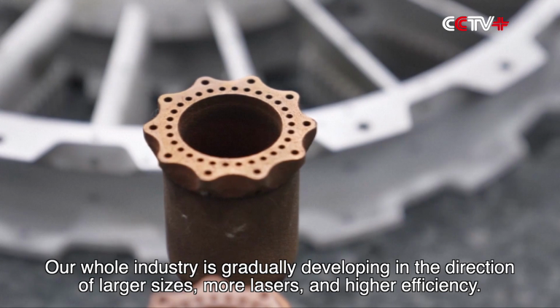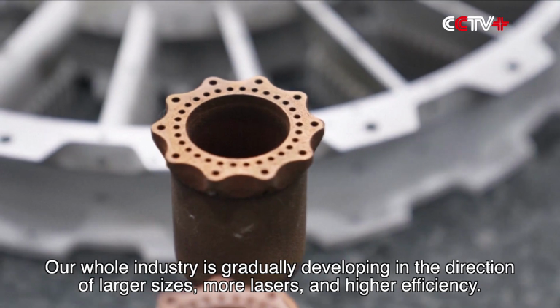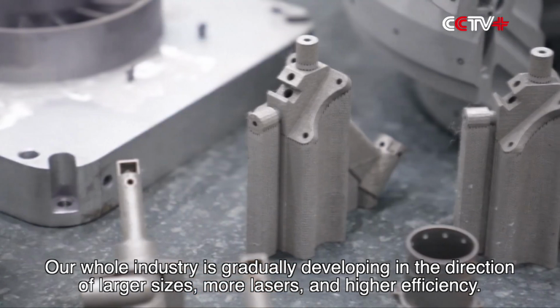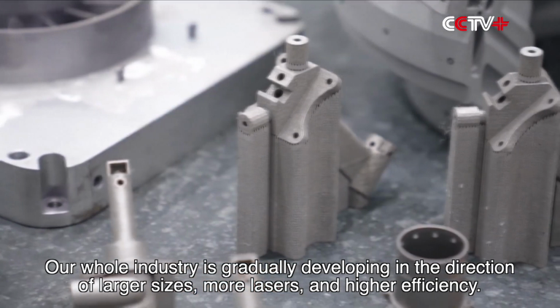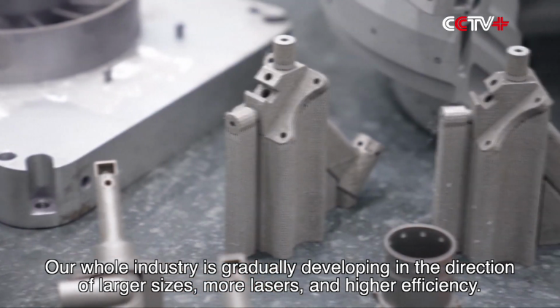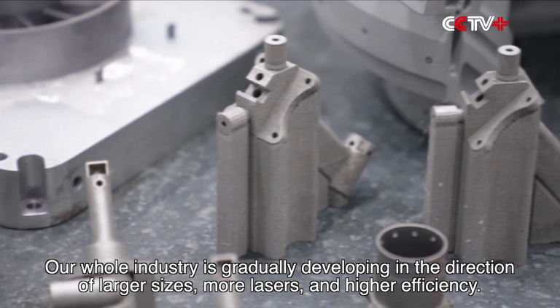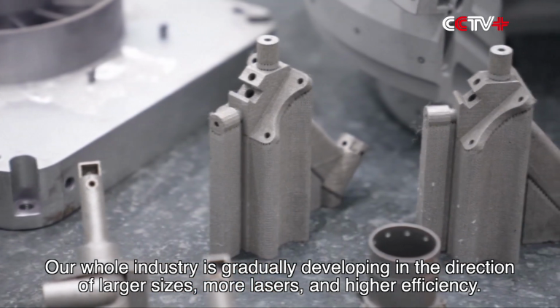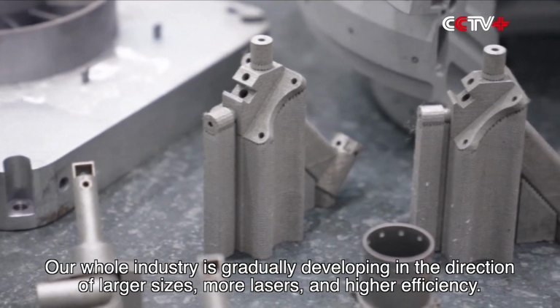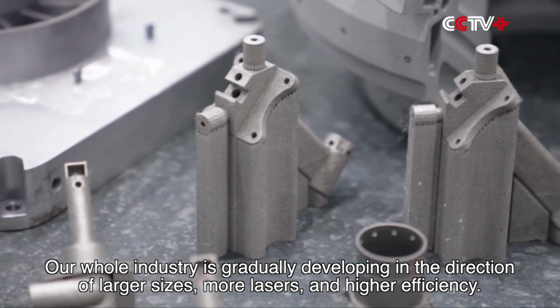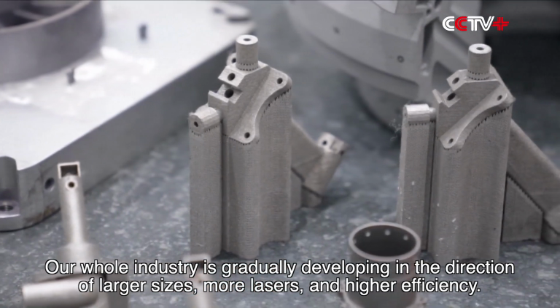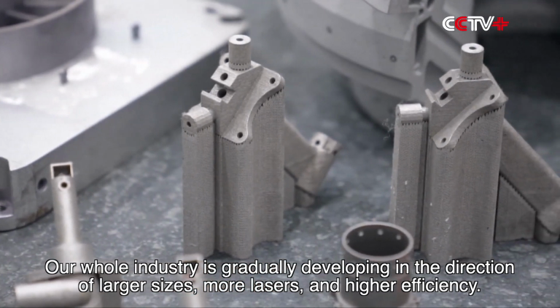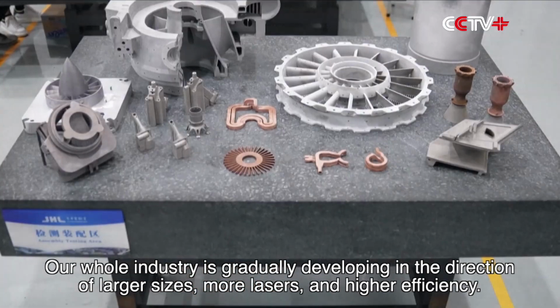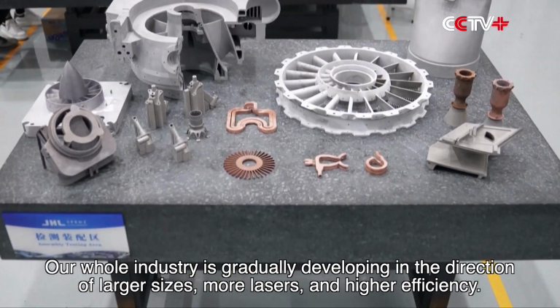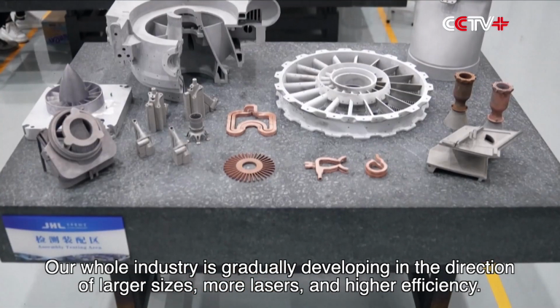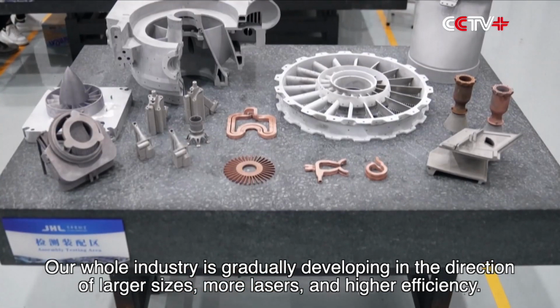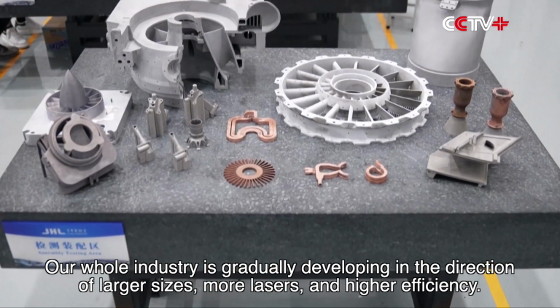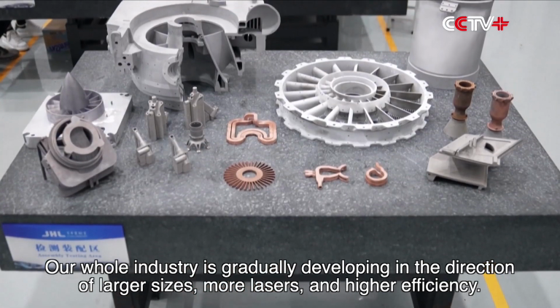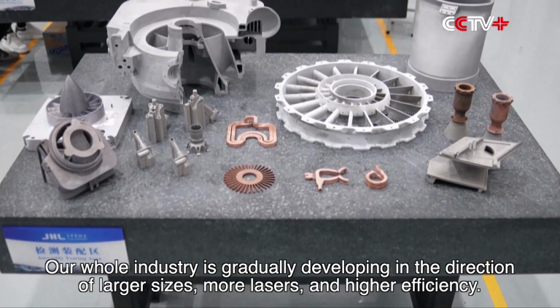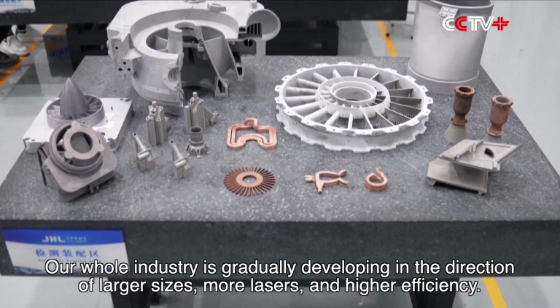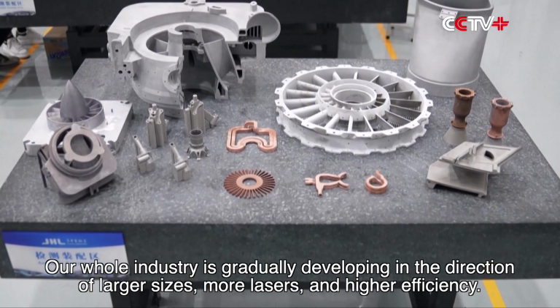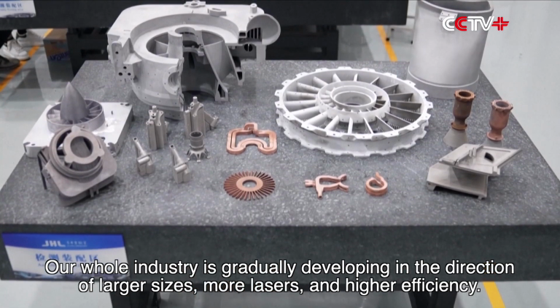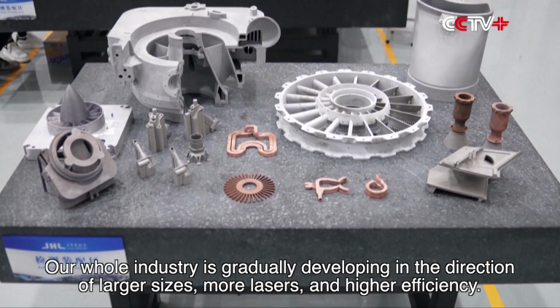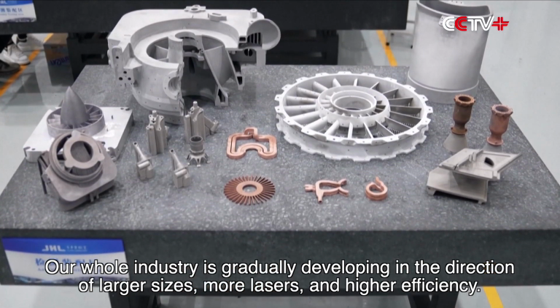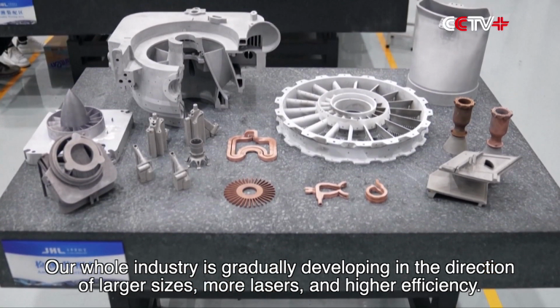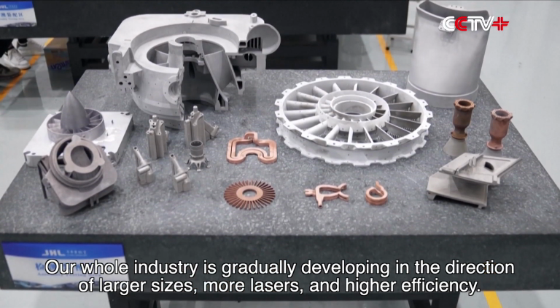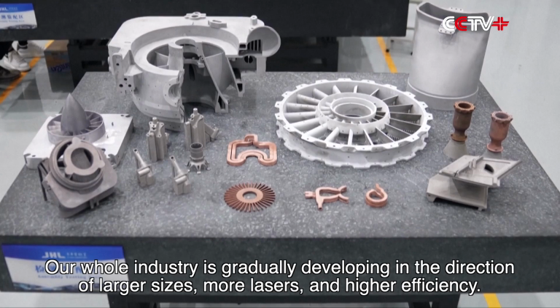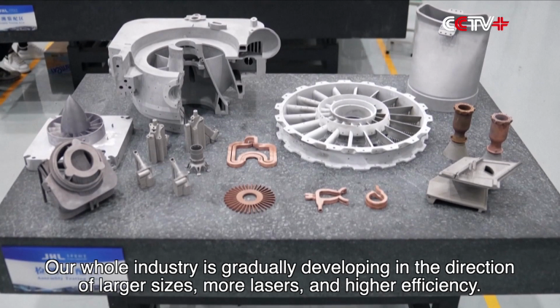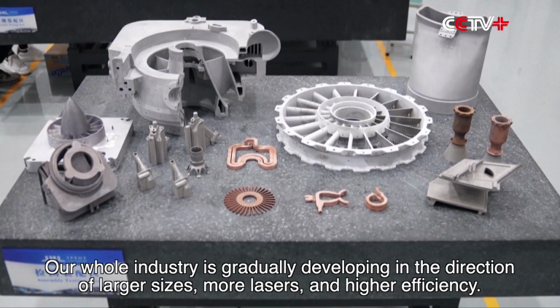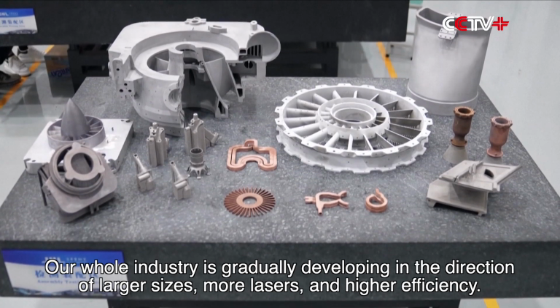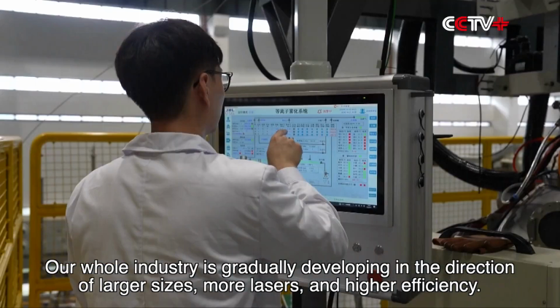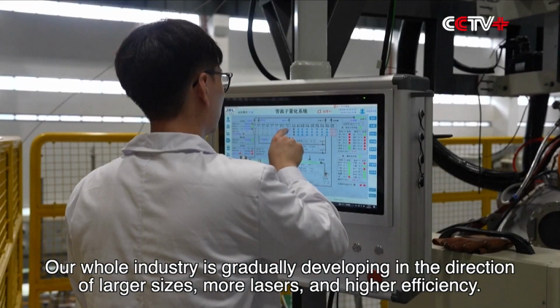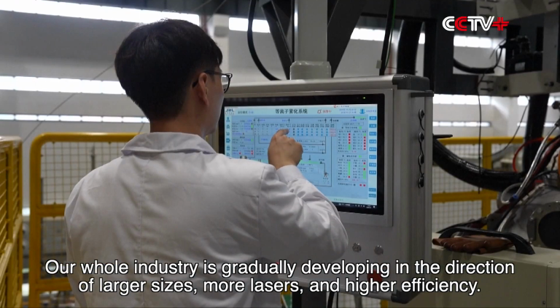Our whole industry is gradually developing in the direction of larger sizes, more lasers, and higher efficiency.